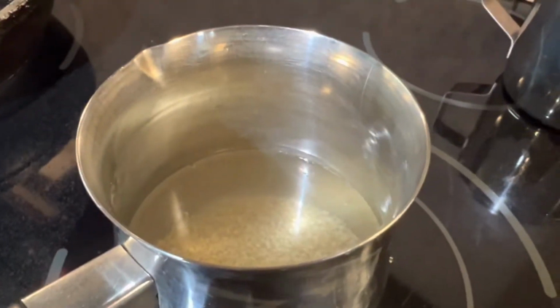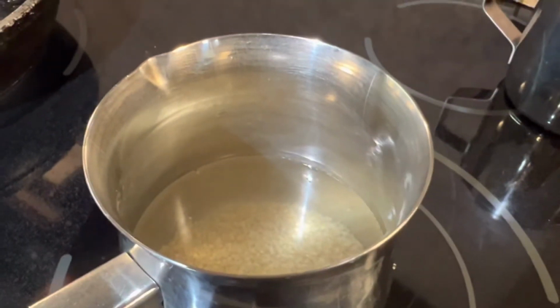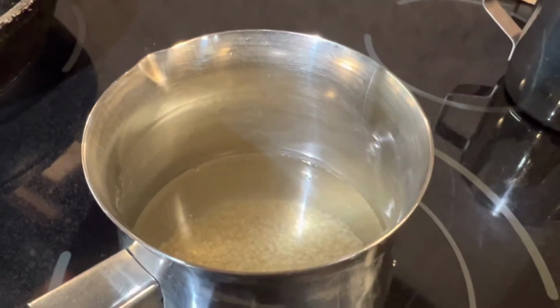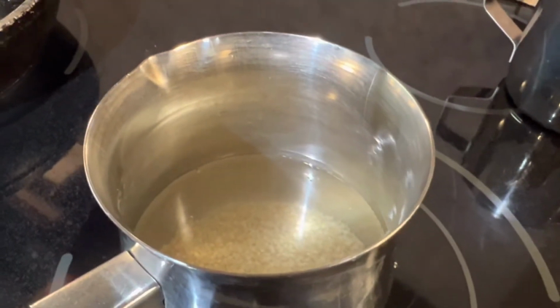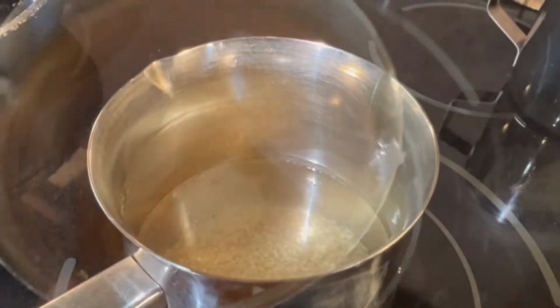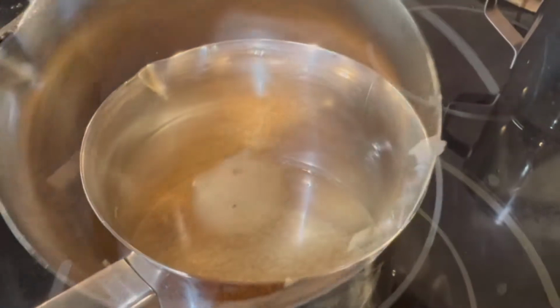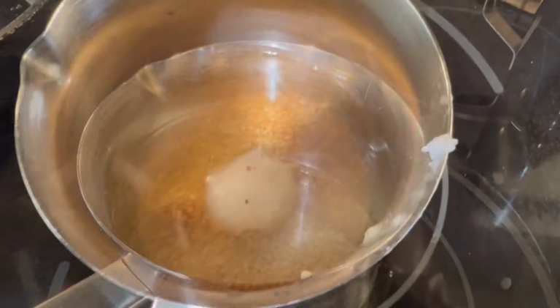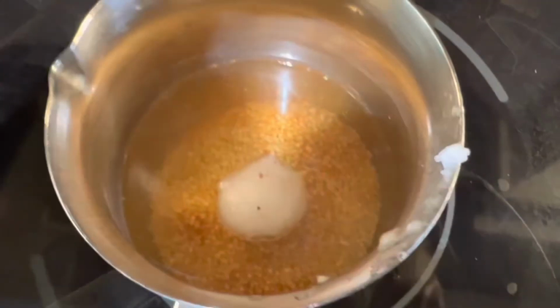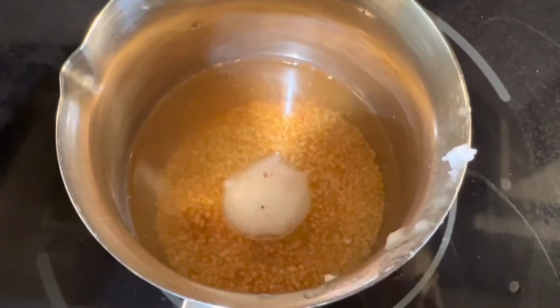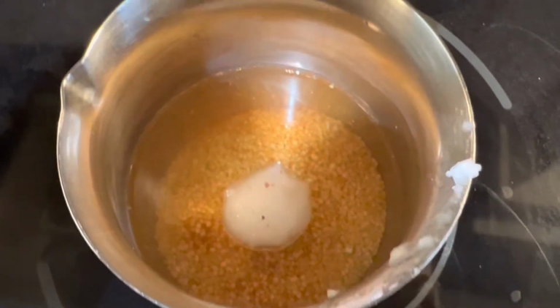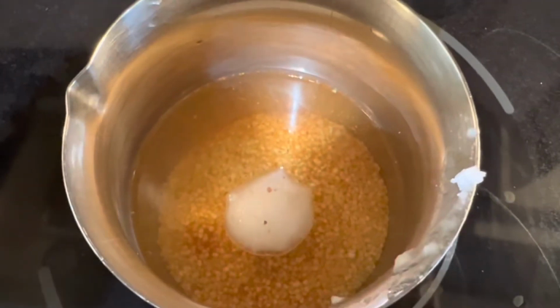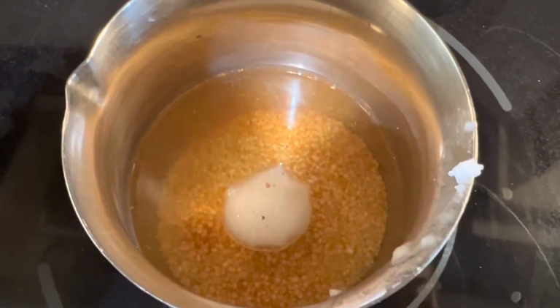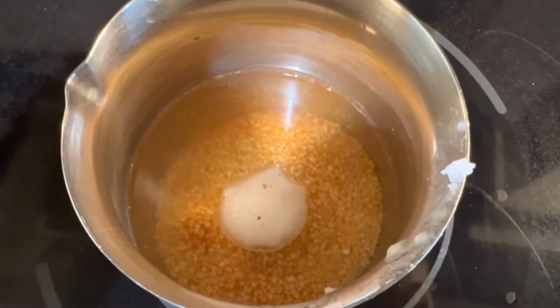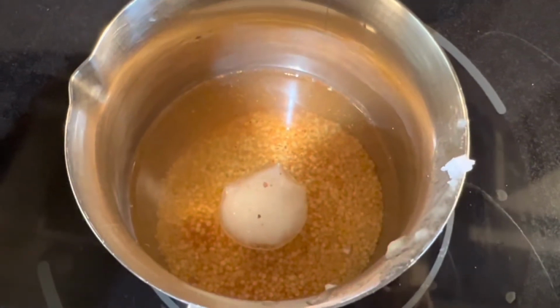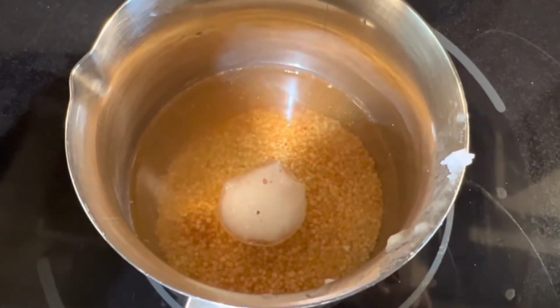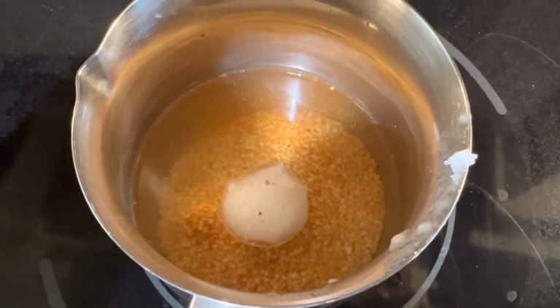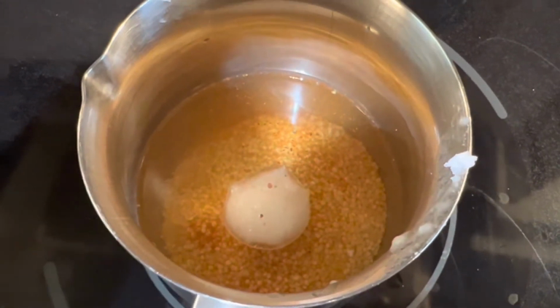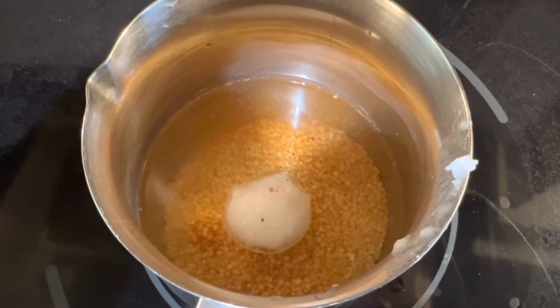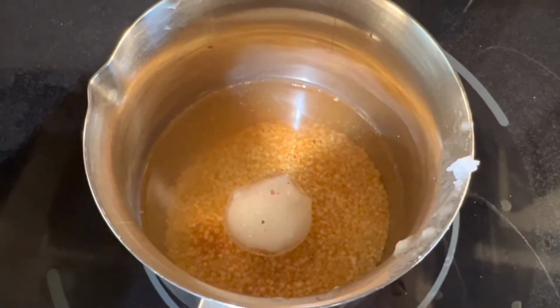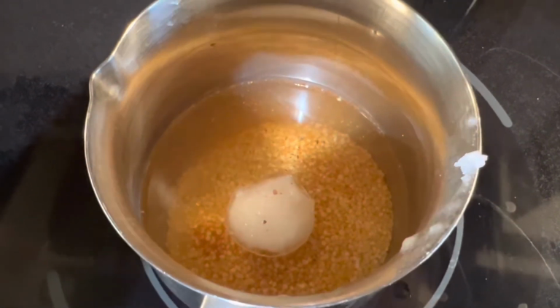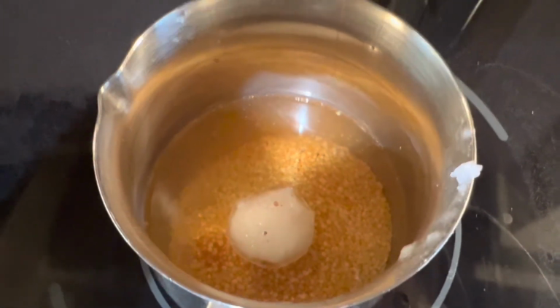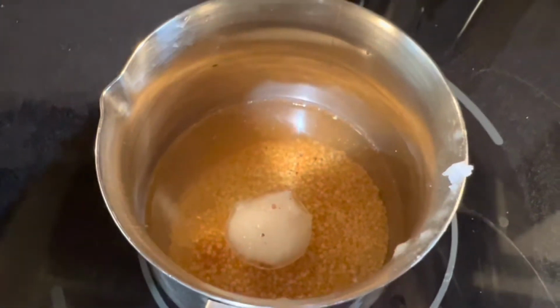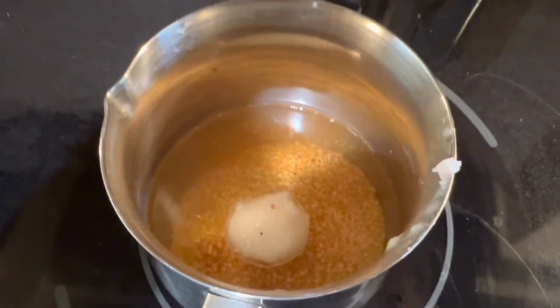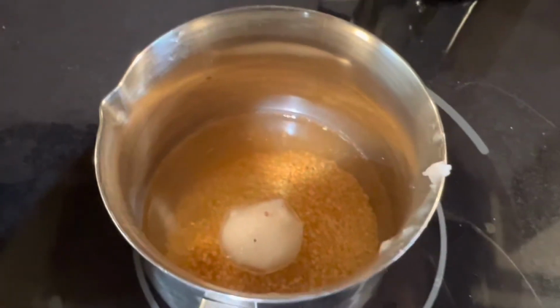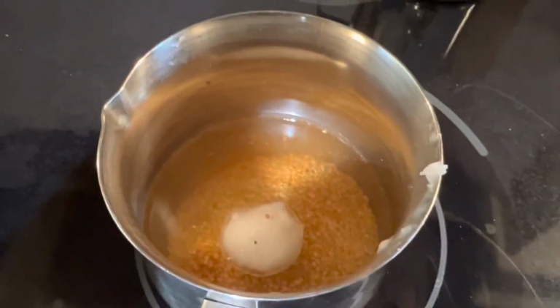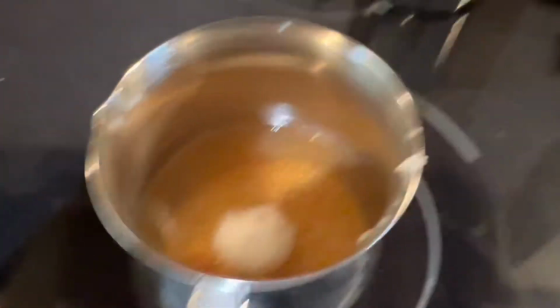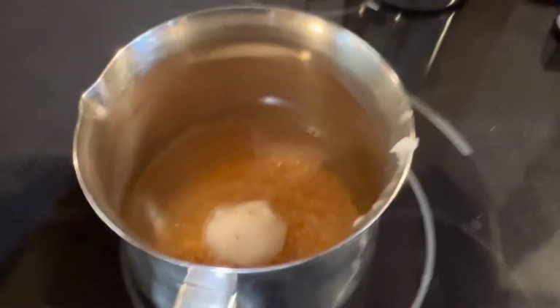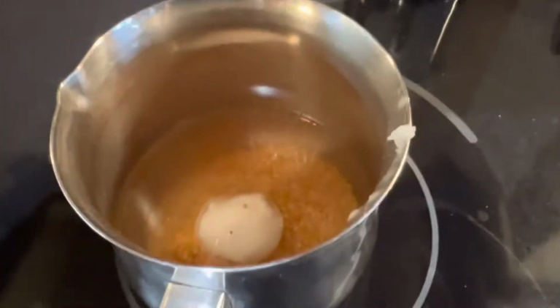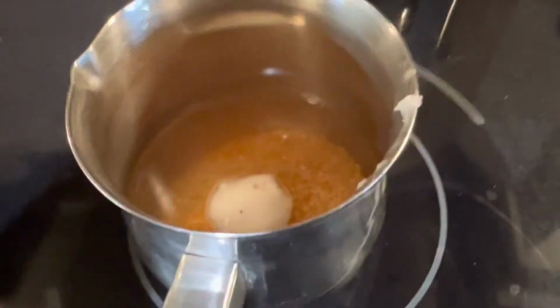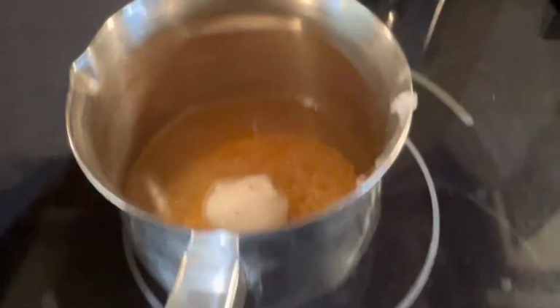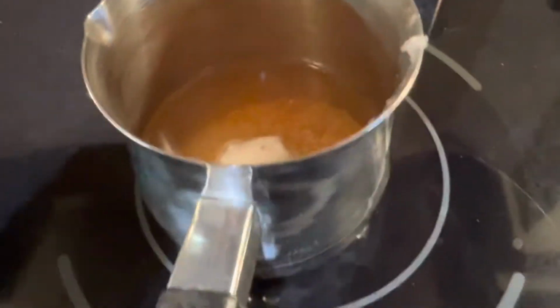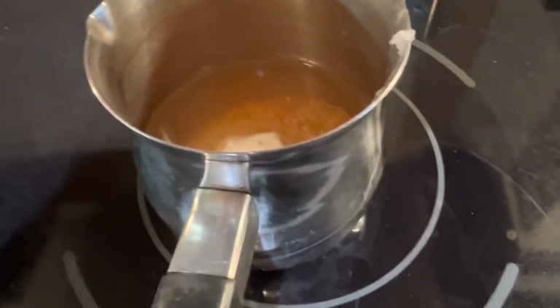Pink salt. I put a little bit of paprika, pink salt, and coconut oil. Now I'm going to turn on my stove and boil it.